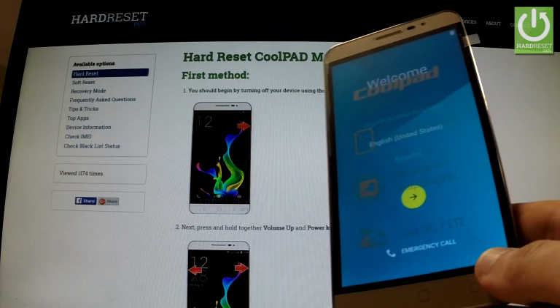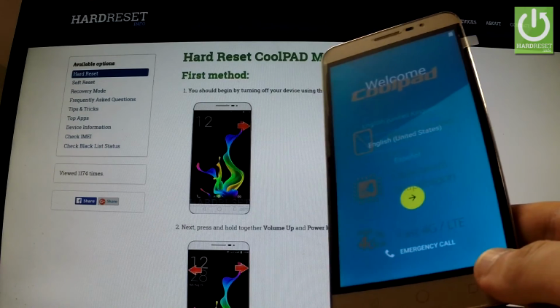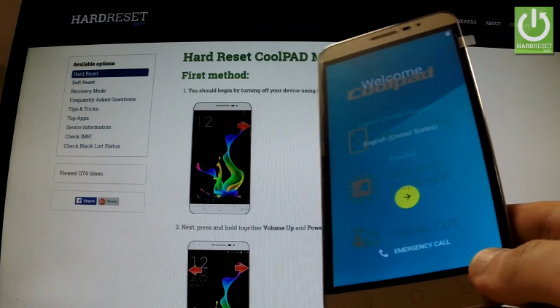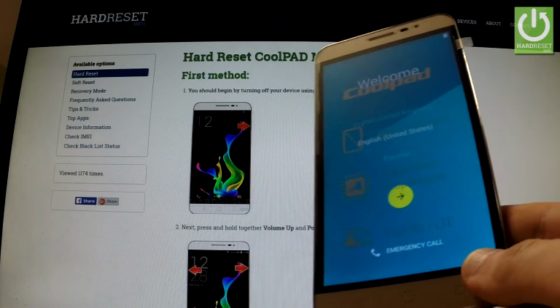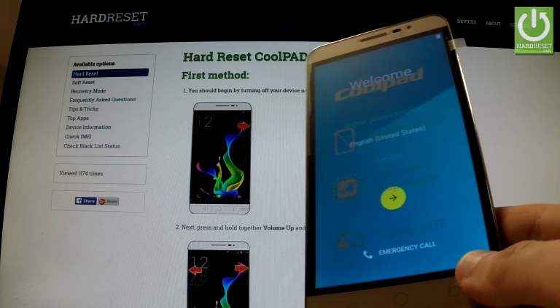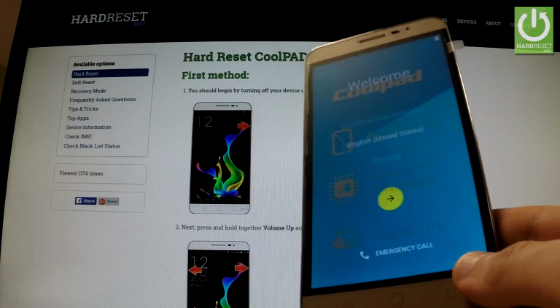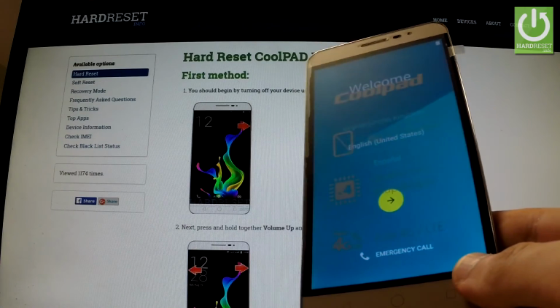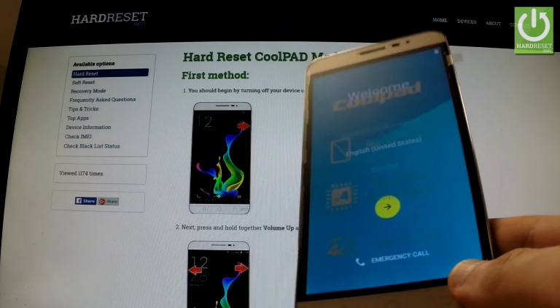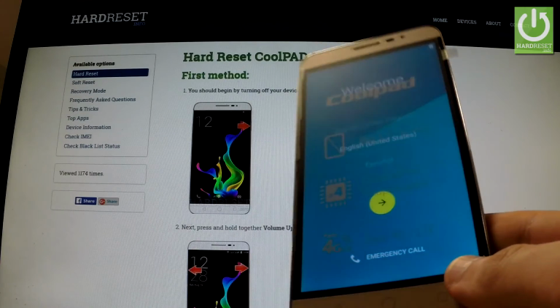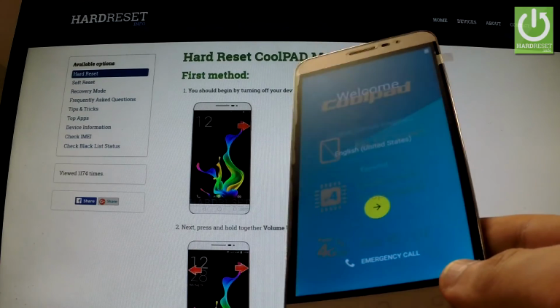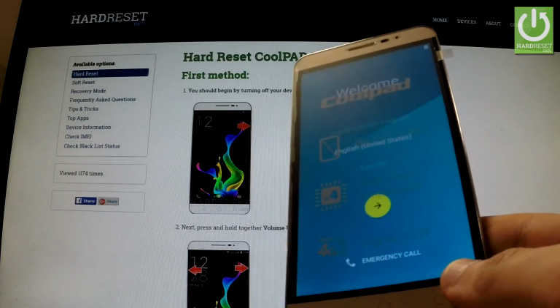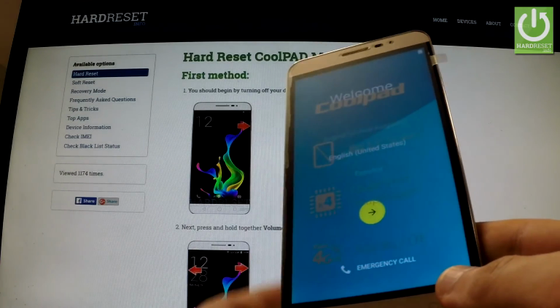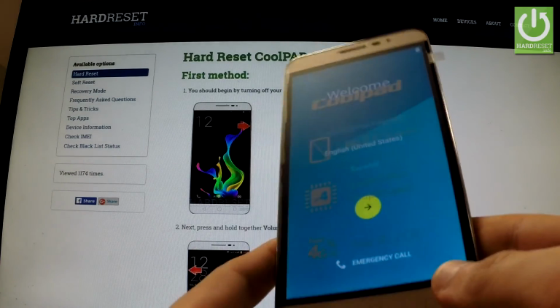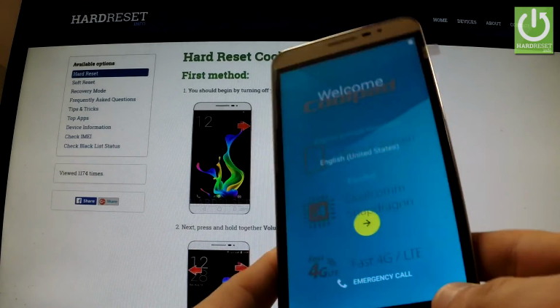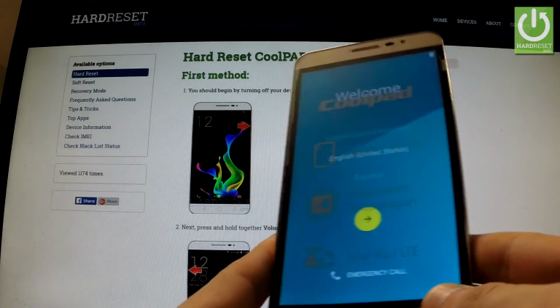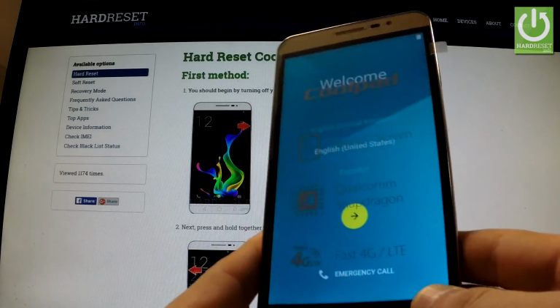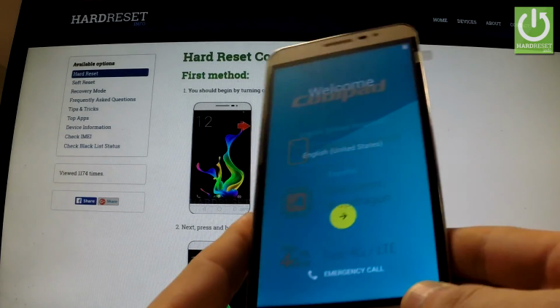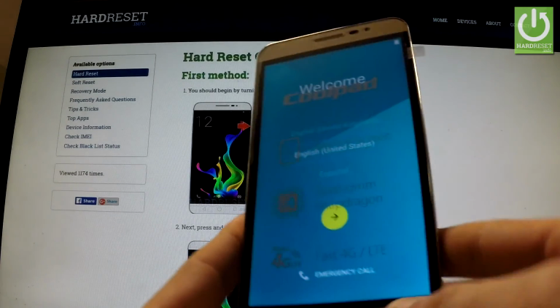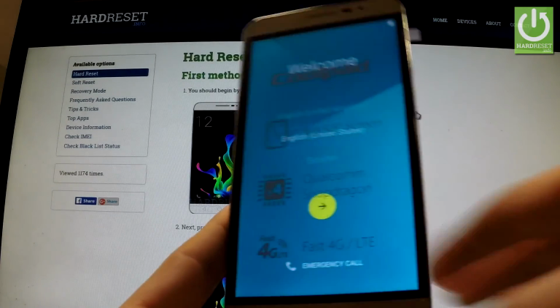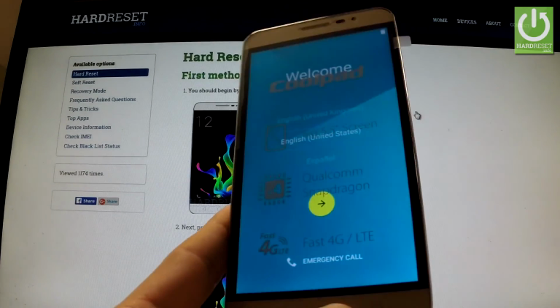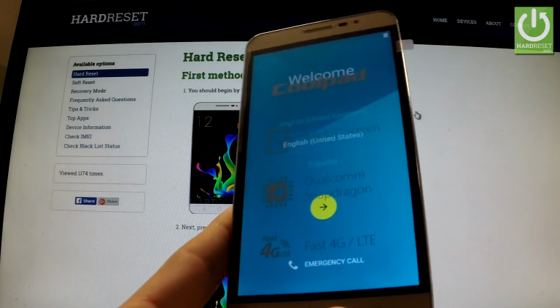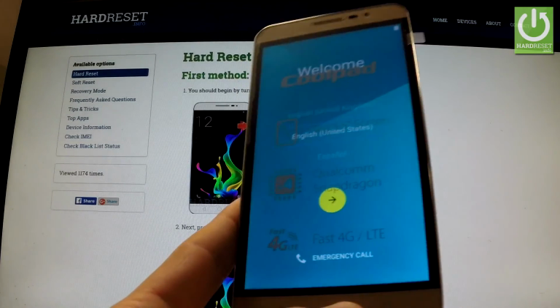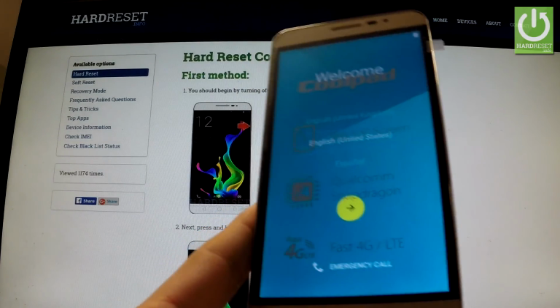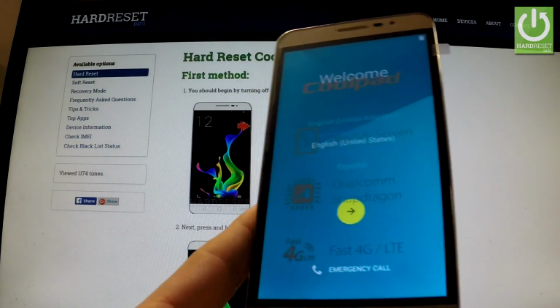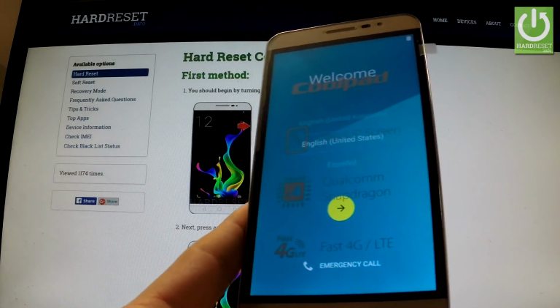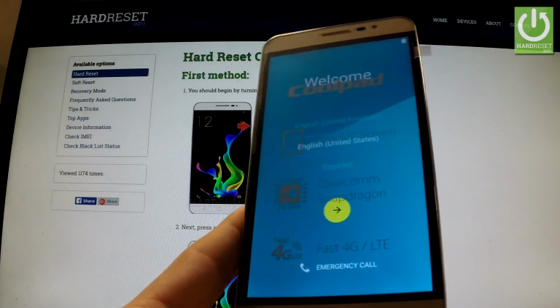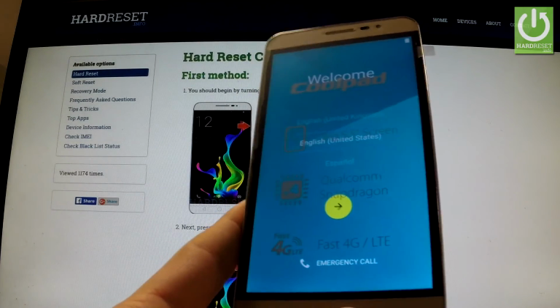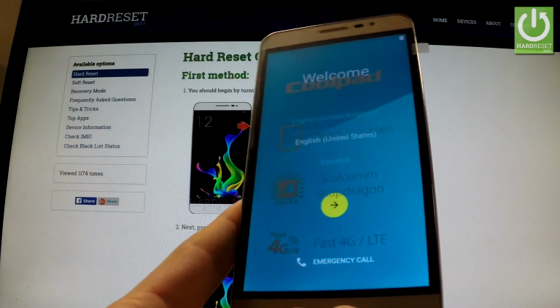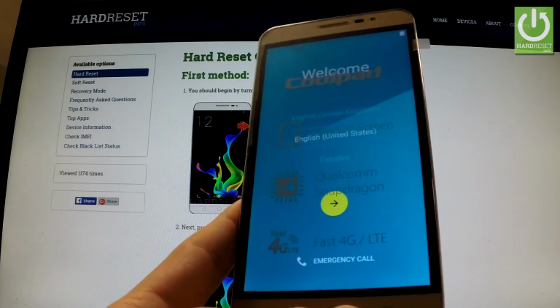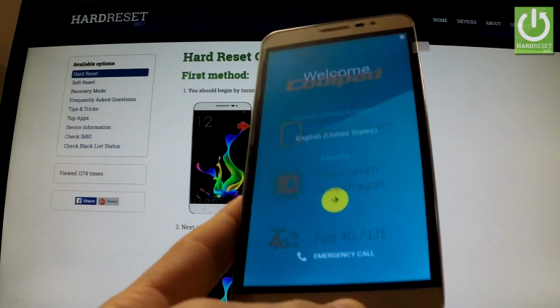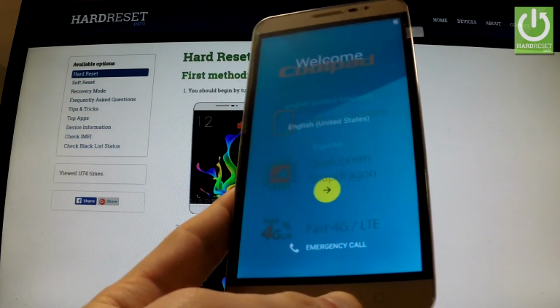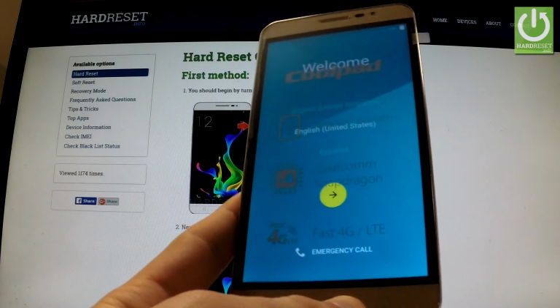Excellent! The welcome panel just appears on the screen, which means the hard reset has been completed successfully.